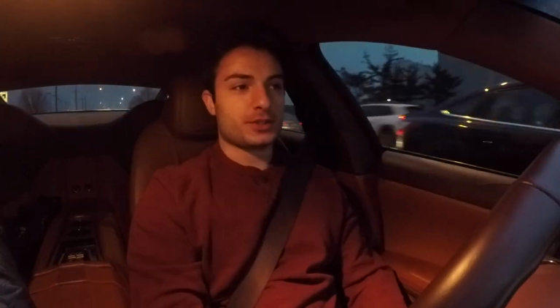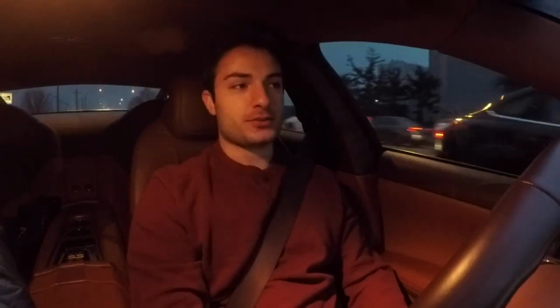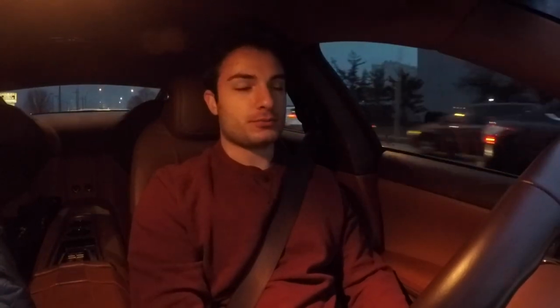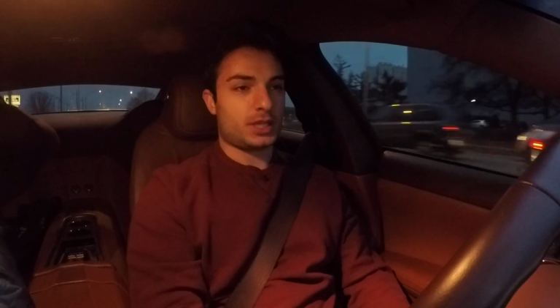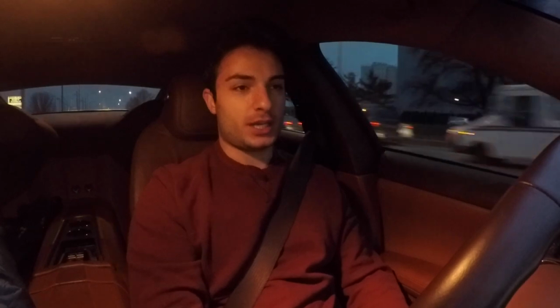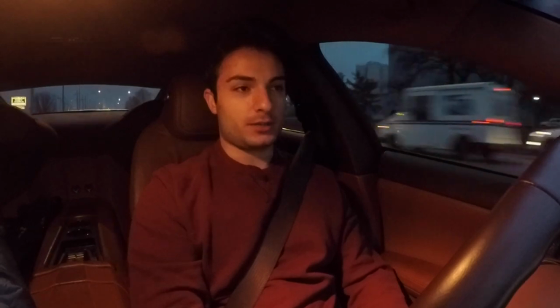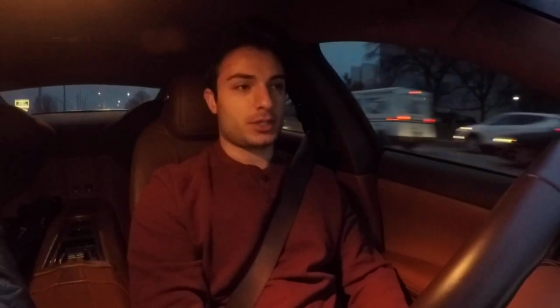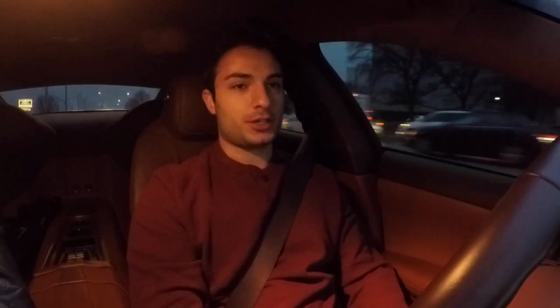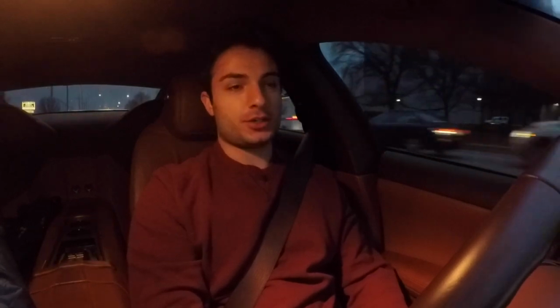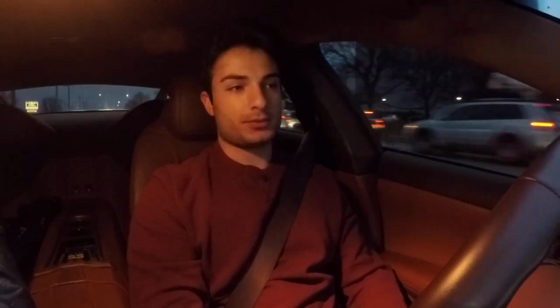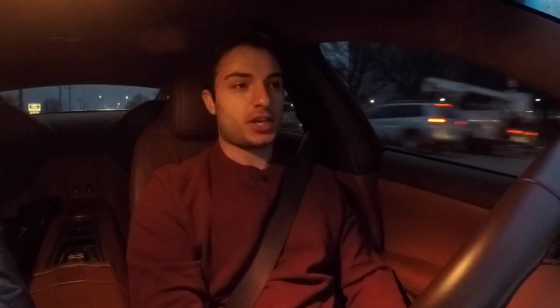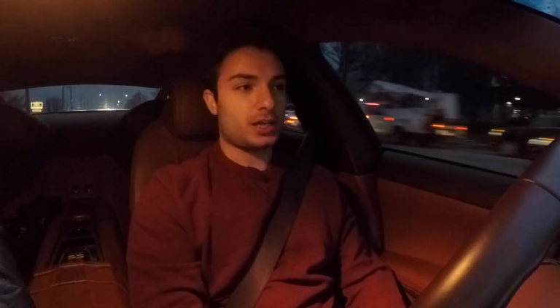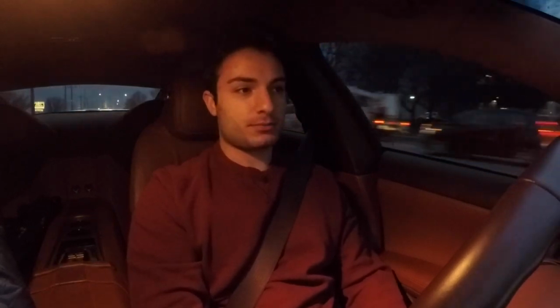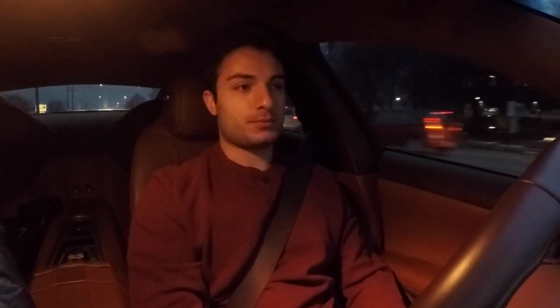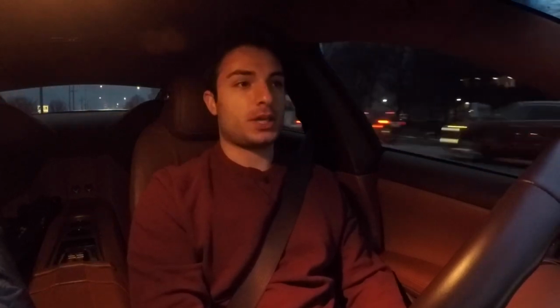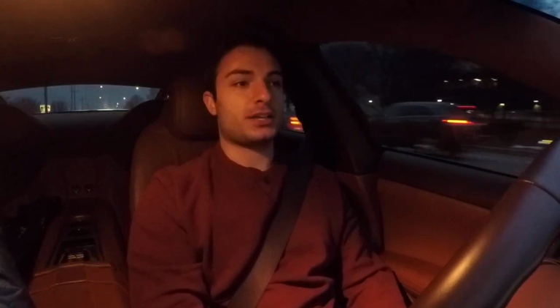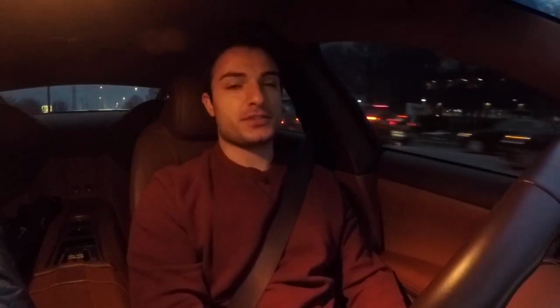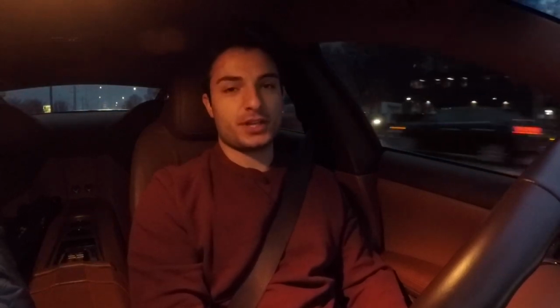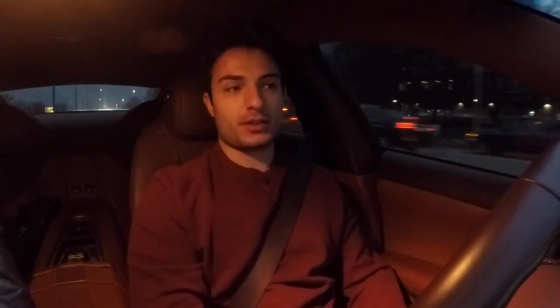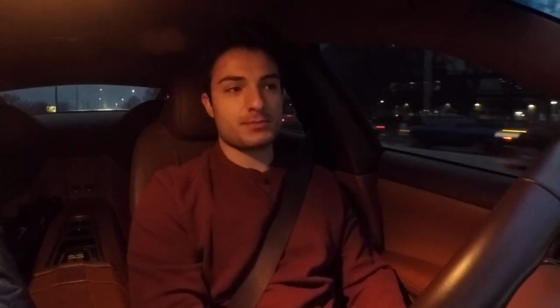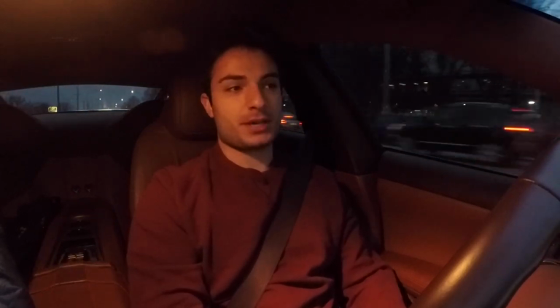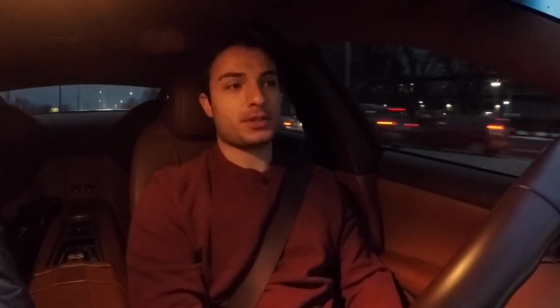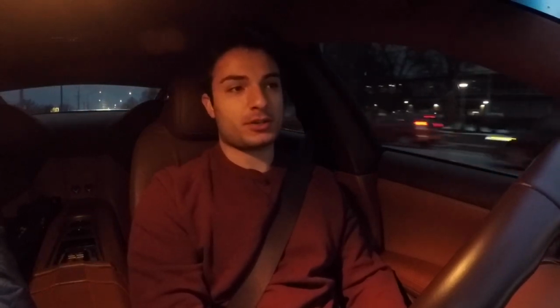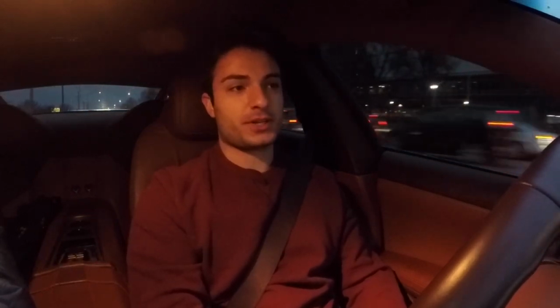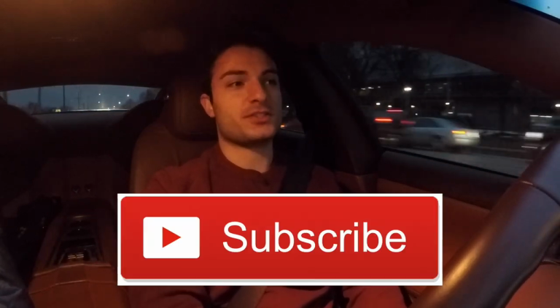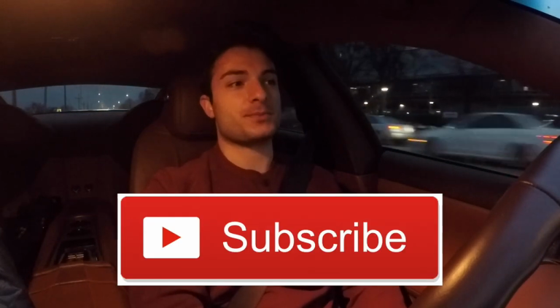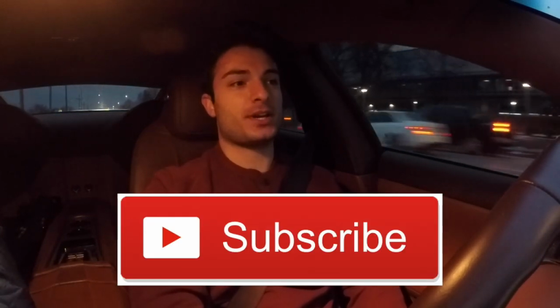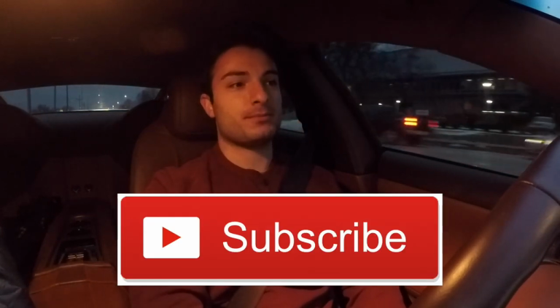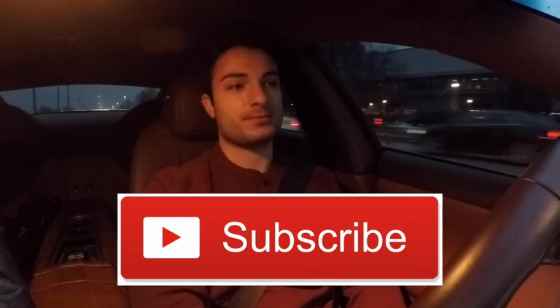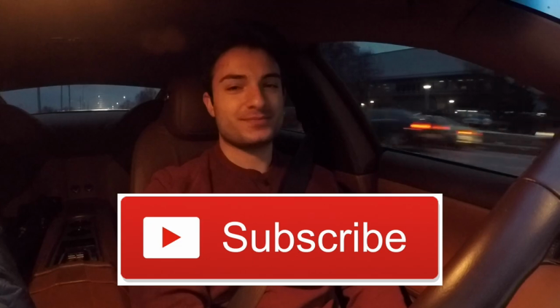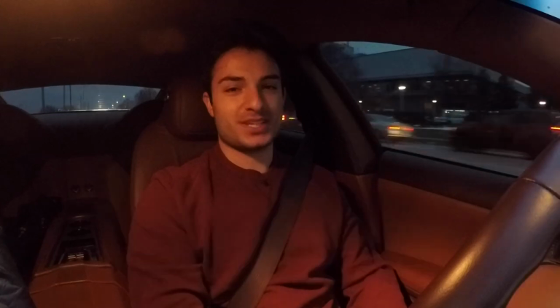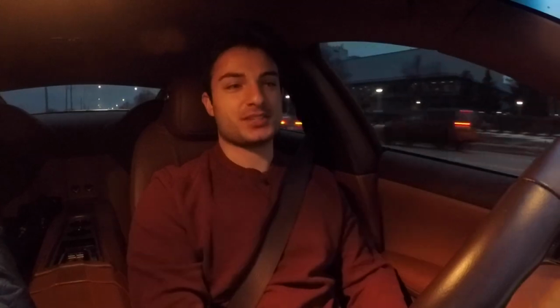Alright guys, I appreciate you watching the video. If you like what you learned or saw, give this video a thumbs up and don't forget to subscribe. Thanks!